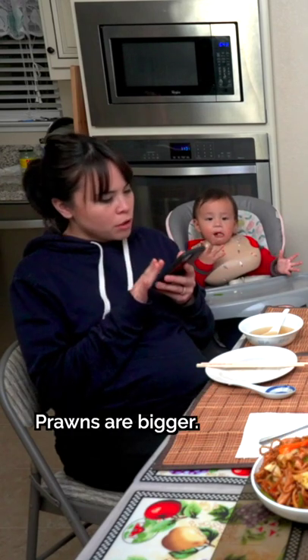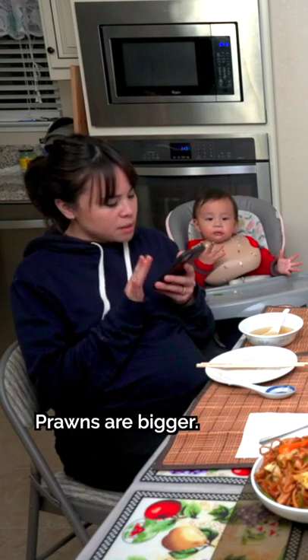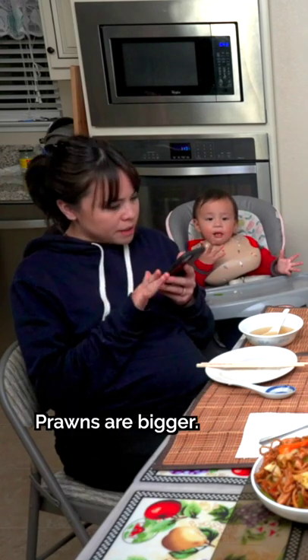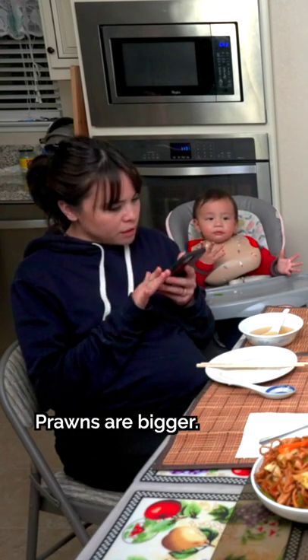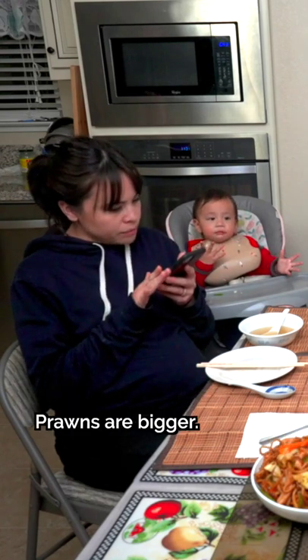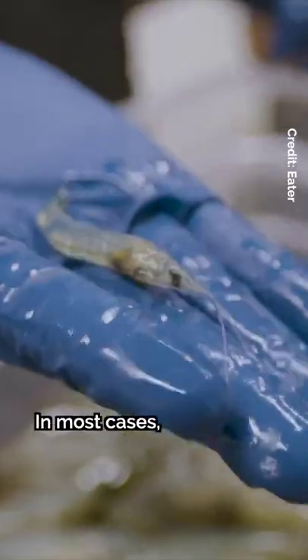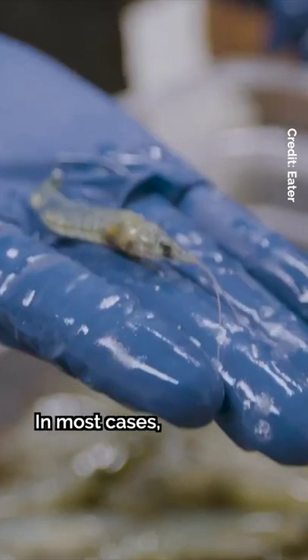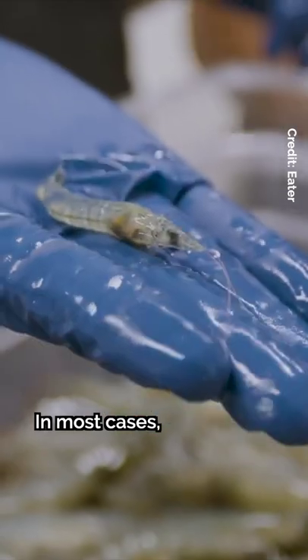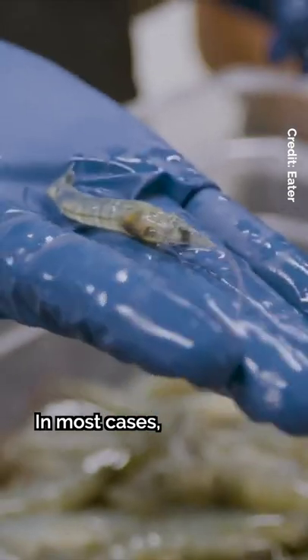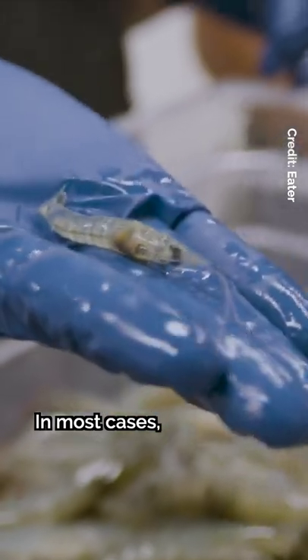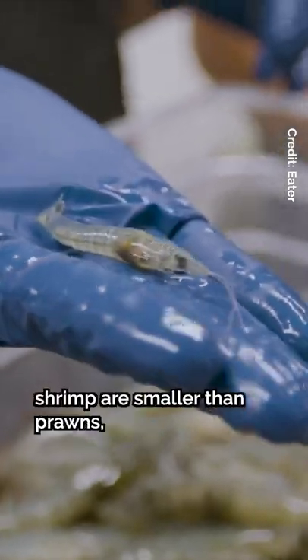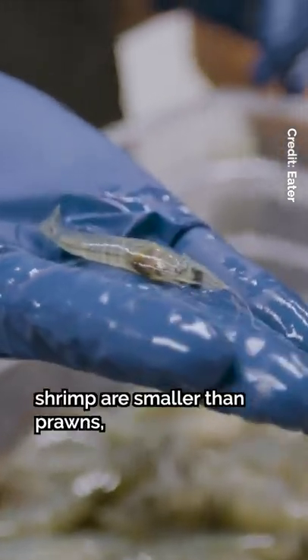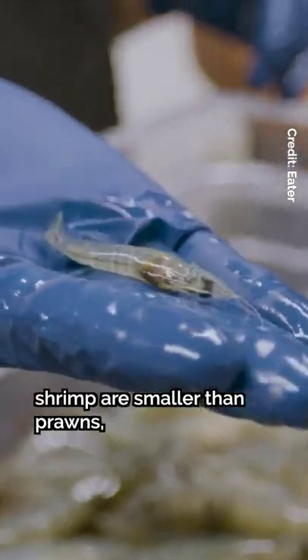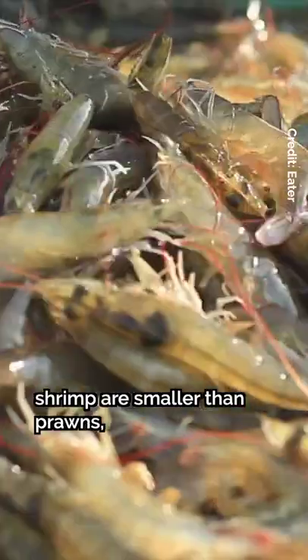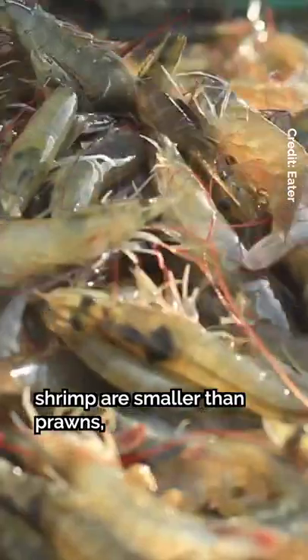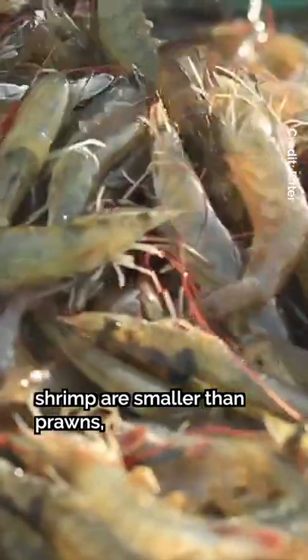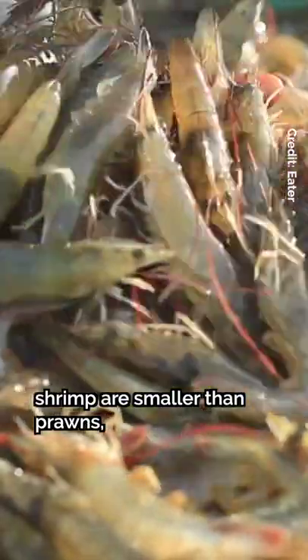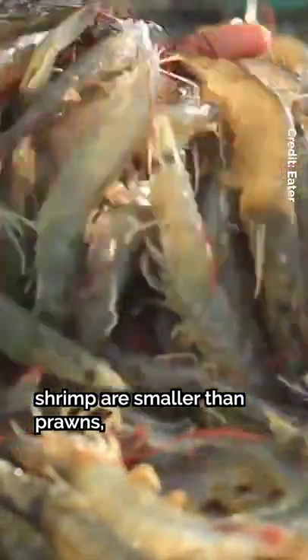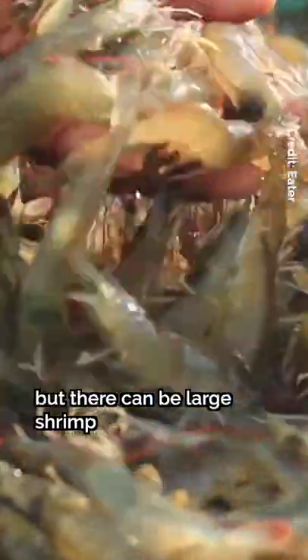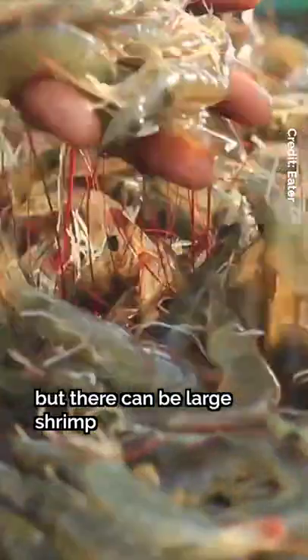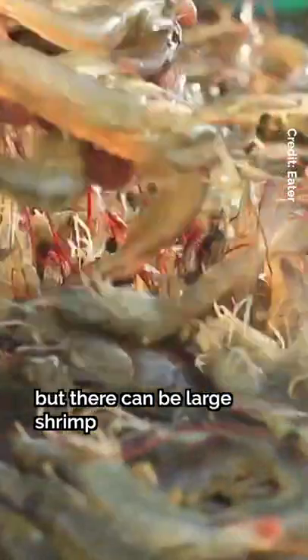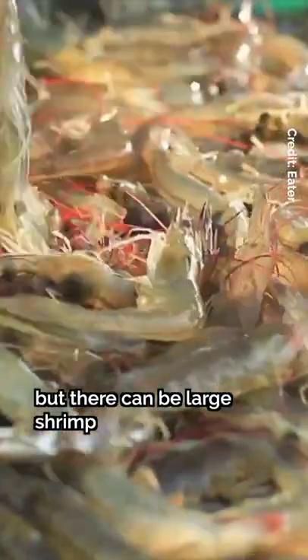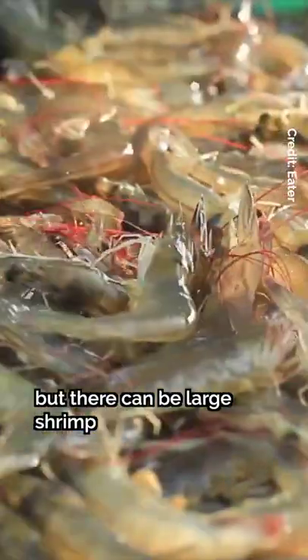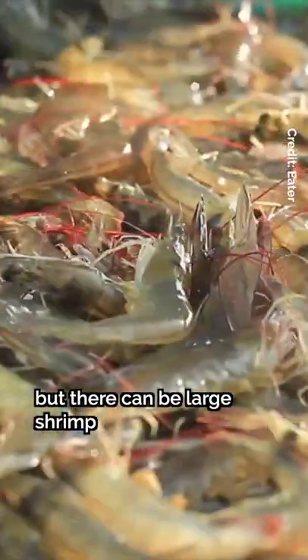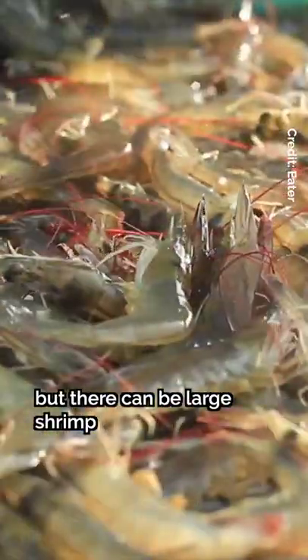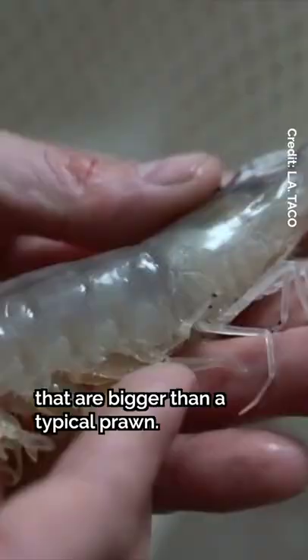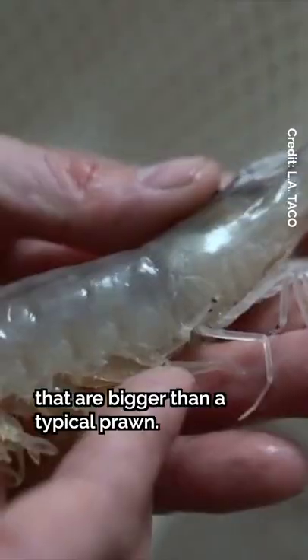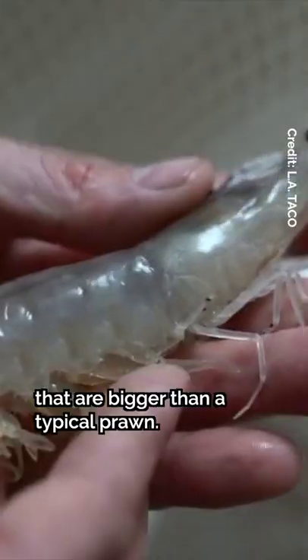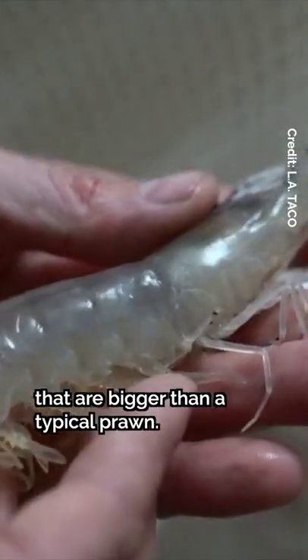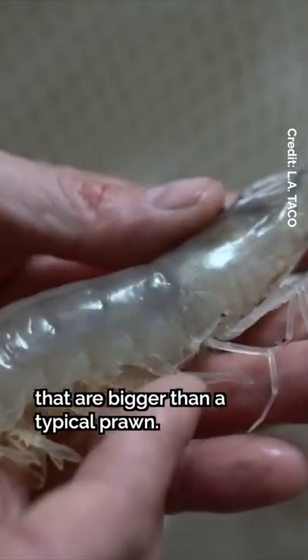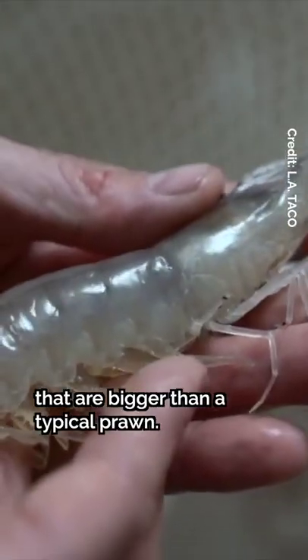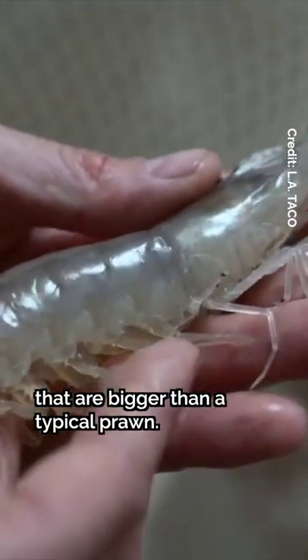Prawns are bigger. In most cases, shrimp are smaller than prawns, but there can be large shrimp that are bigger than a typical prawn.